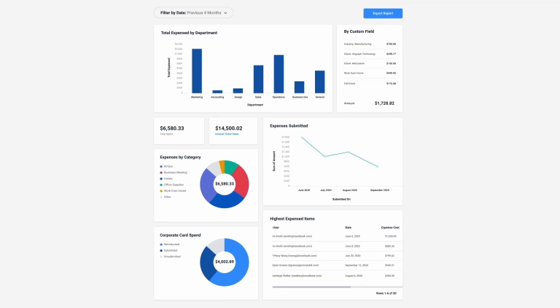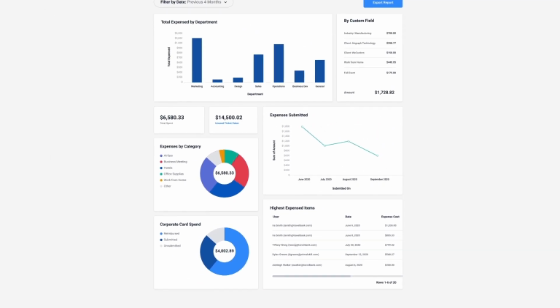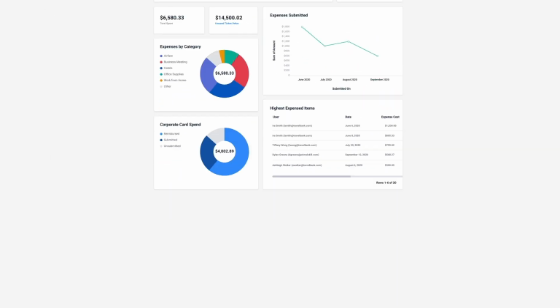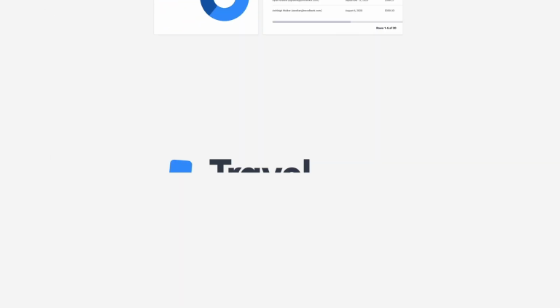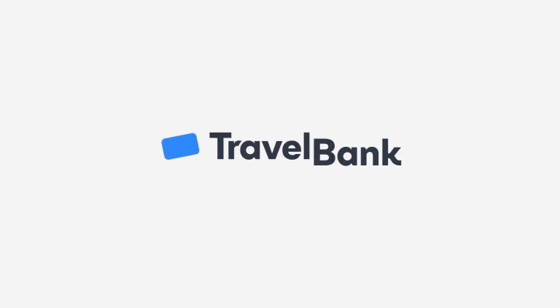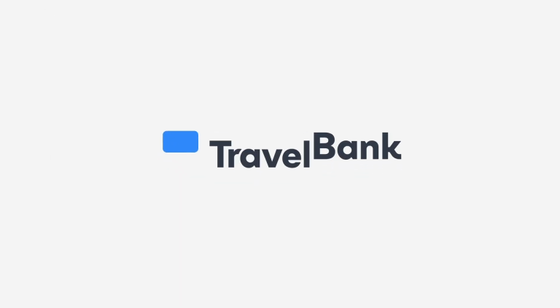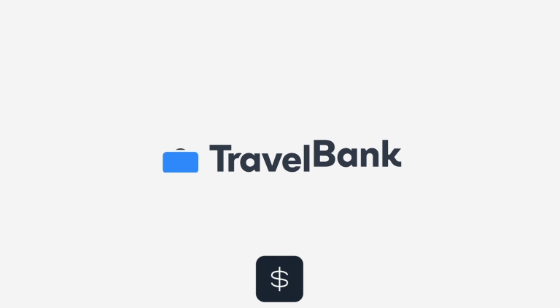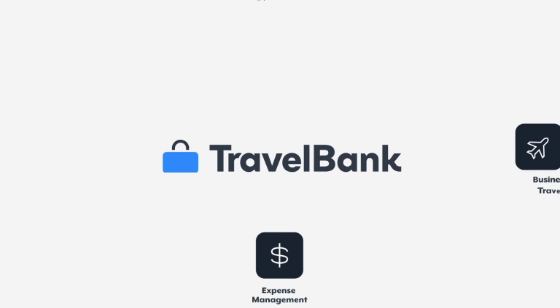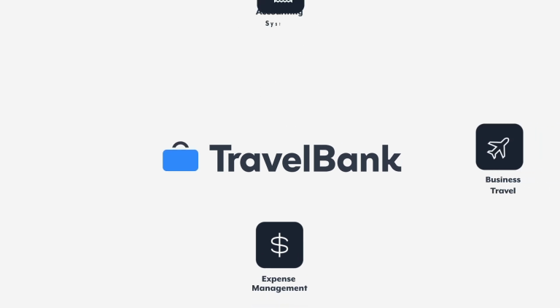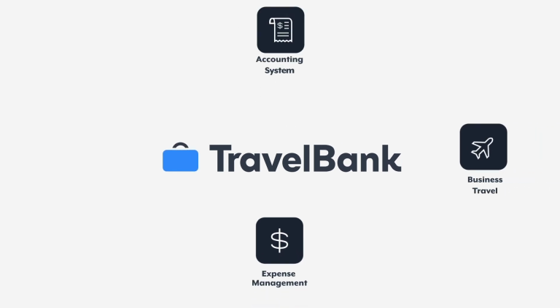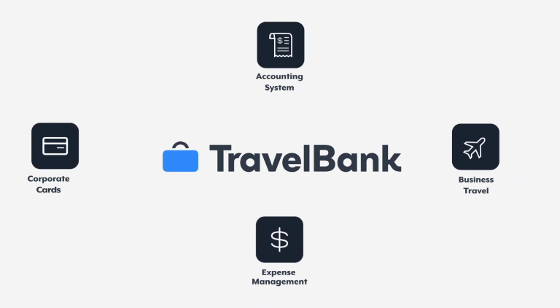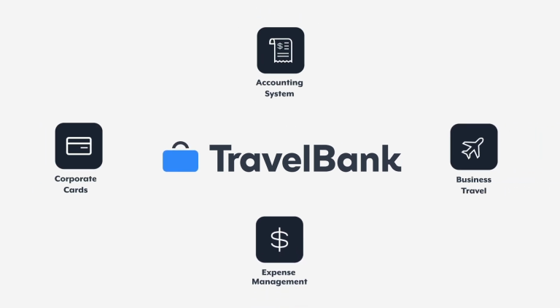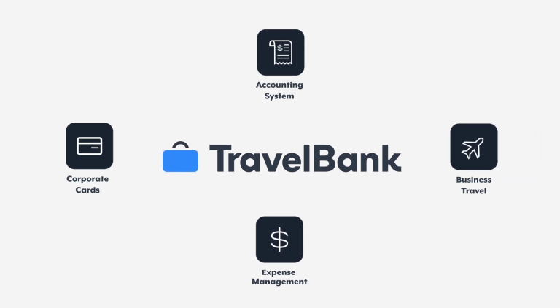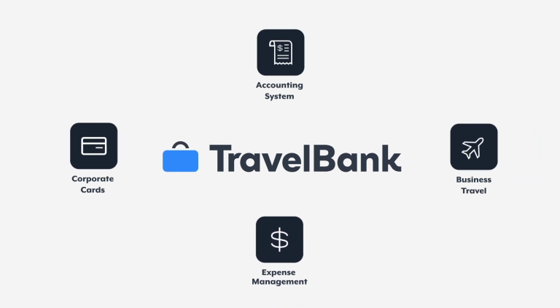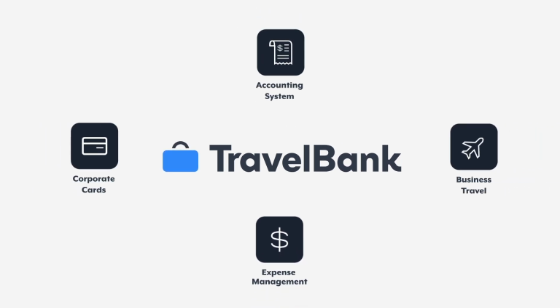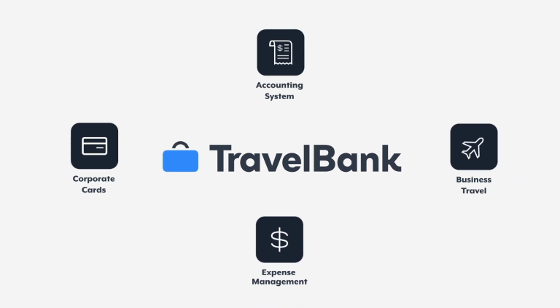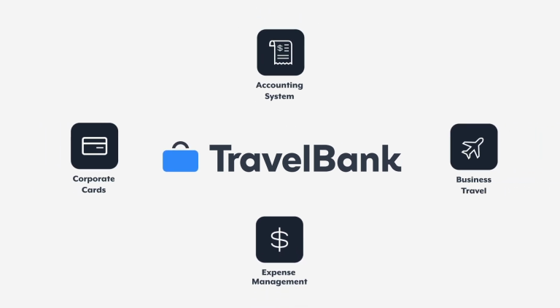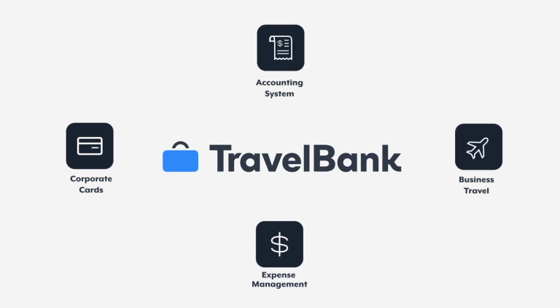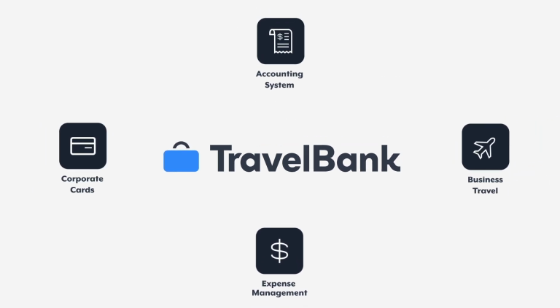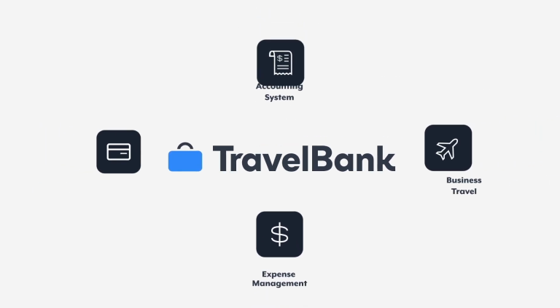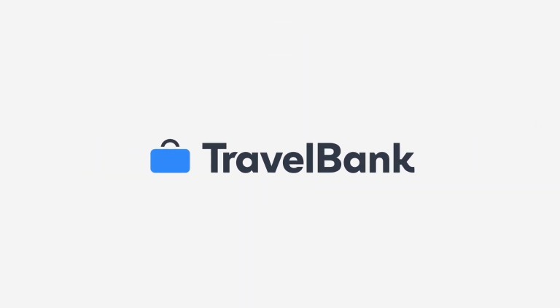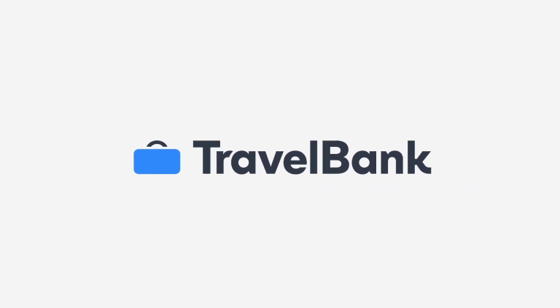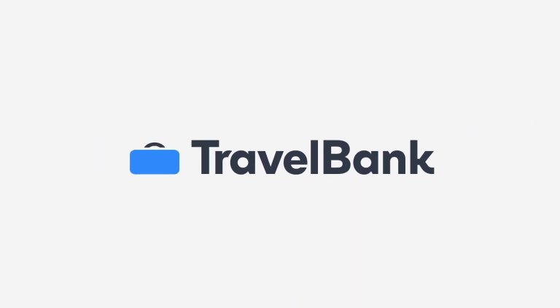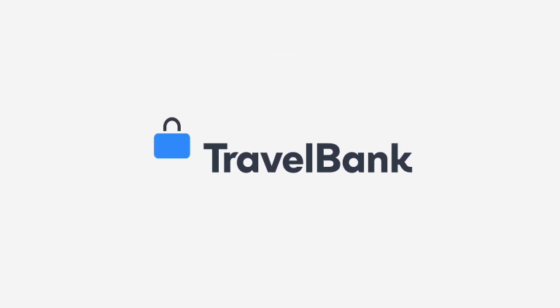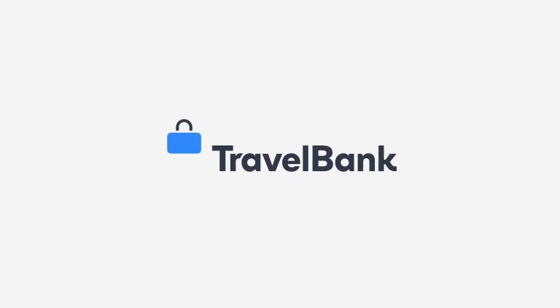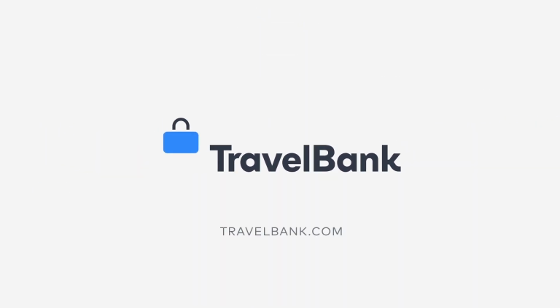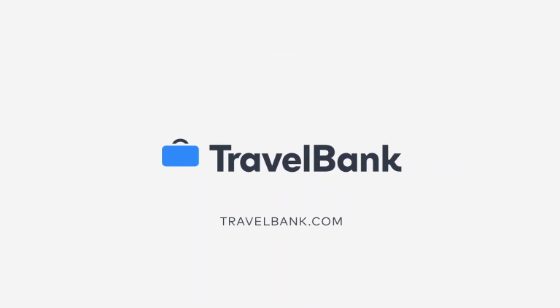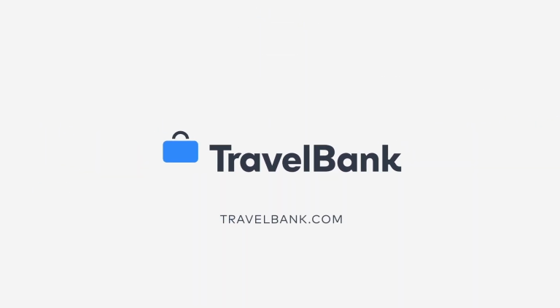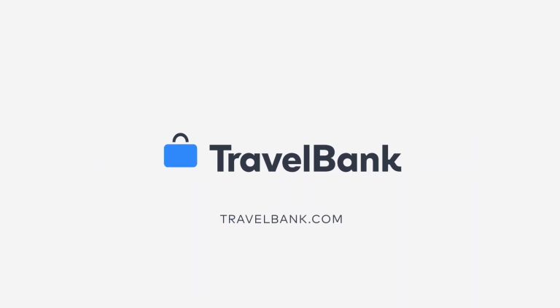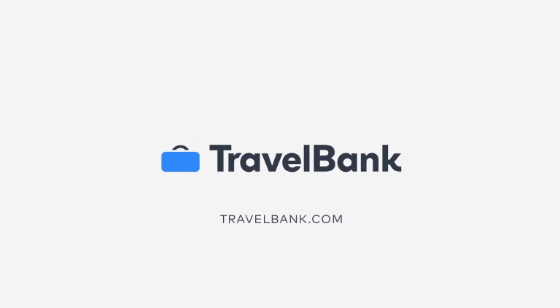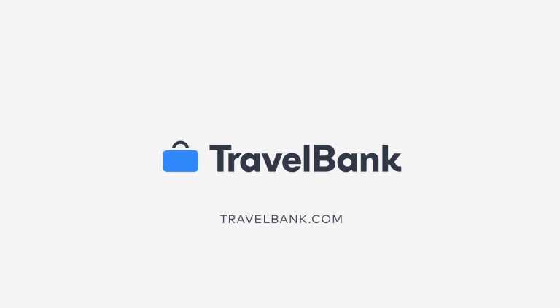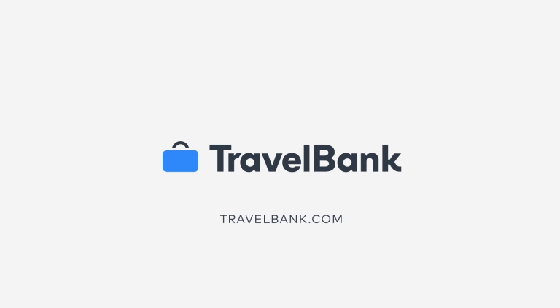Talk to our team today and start managing your expenses and digital payments in one intuitive platform.